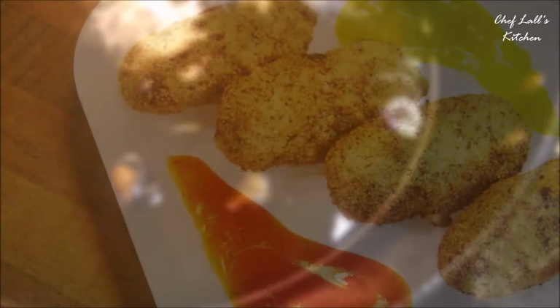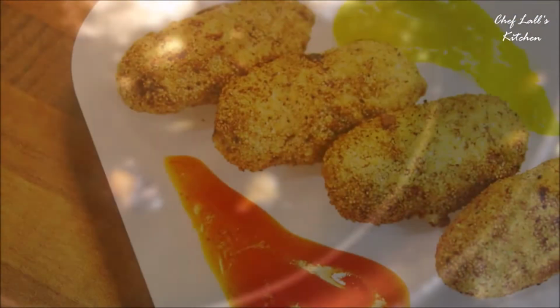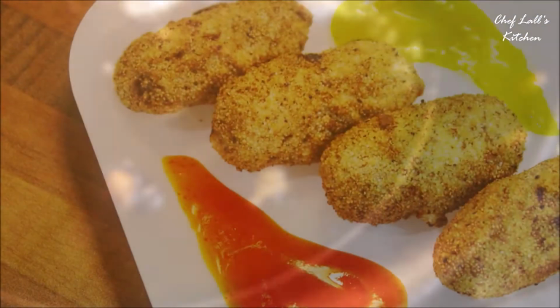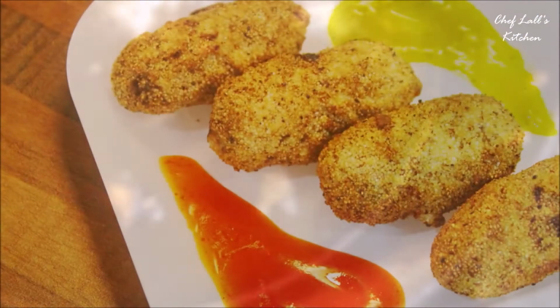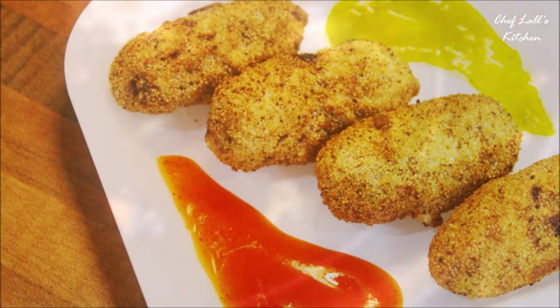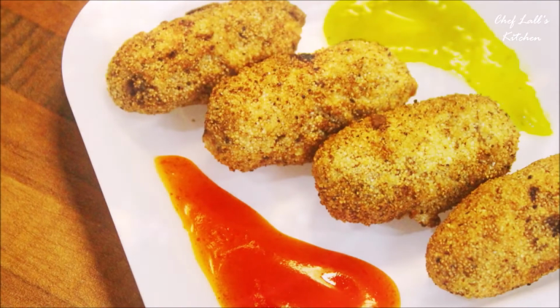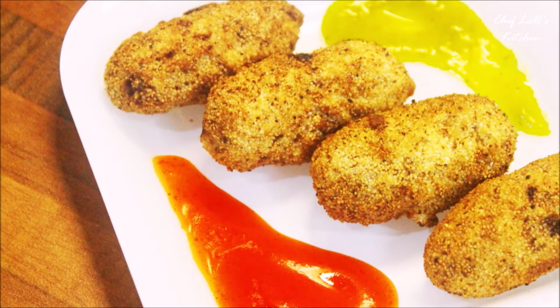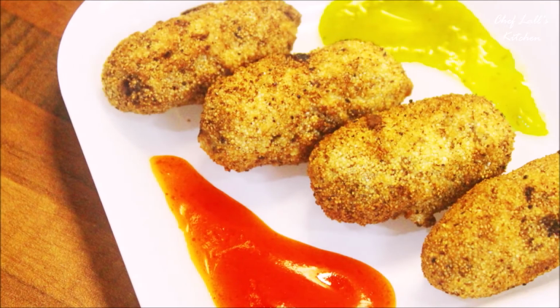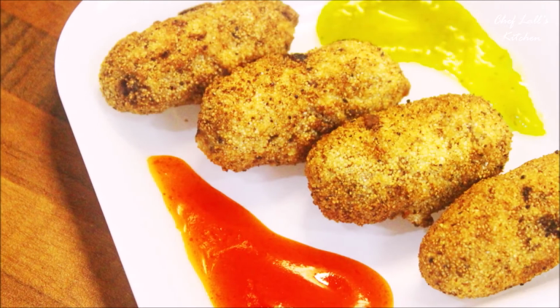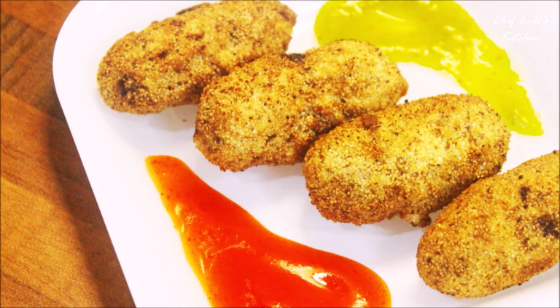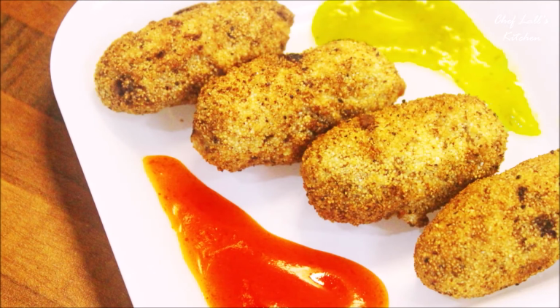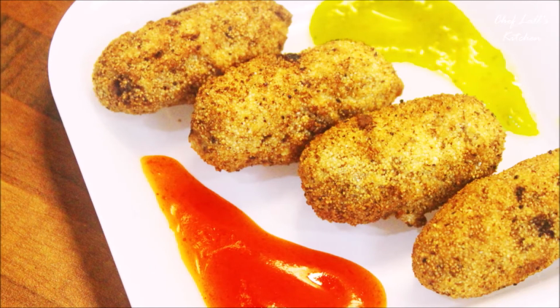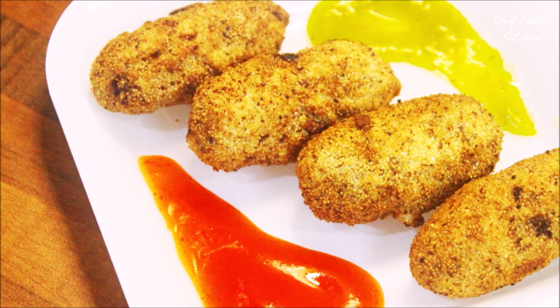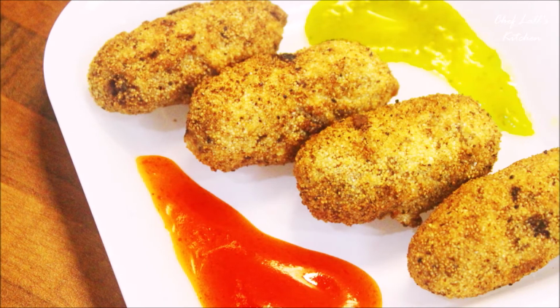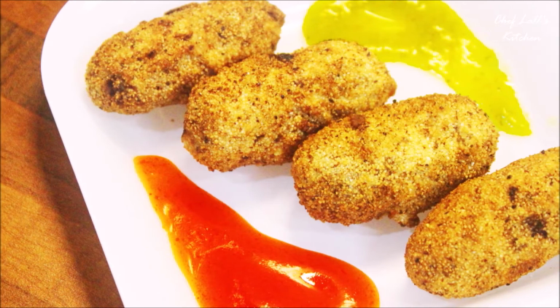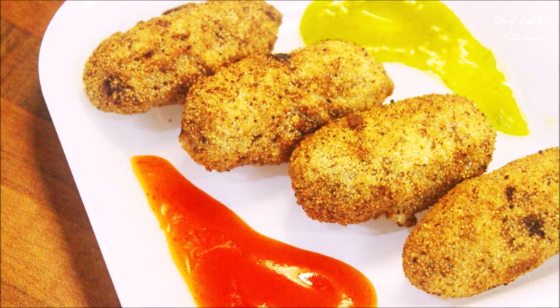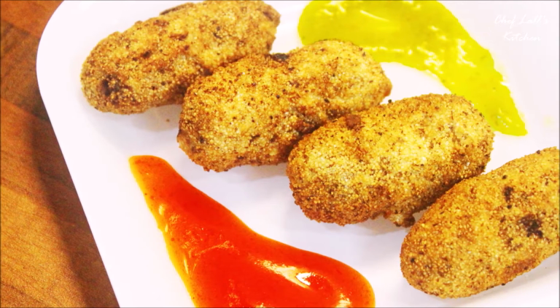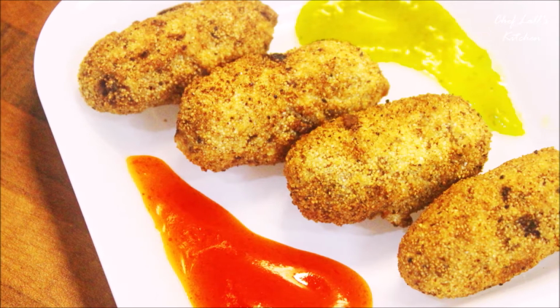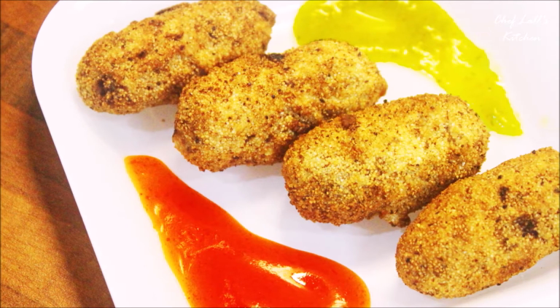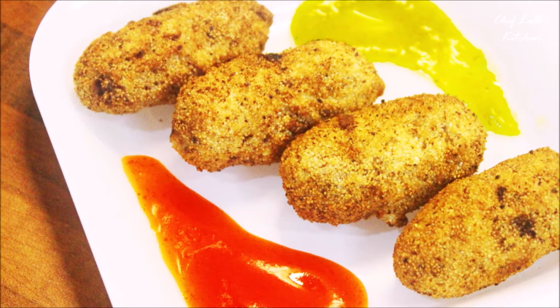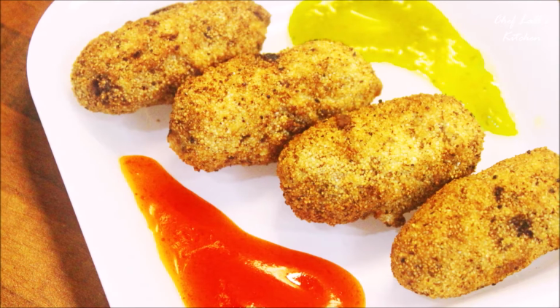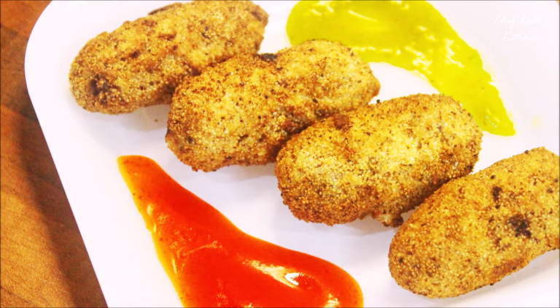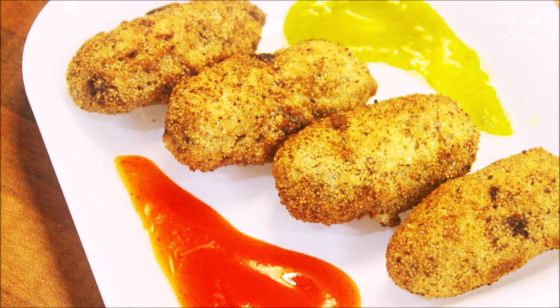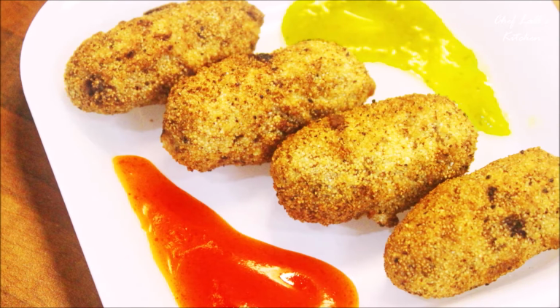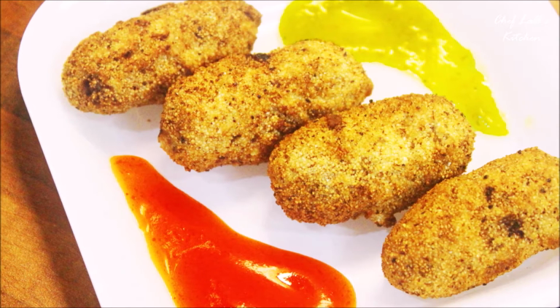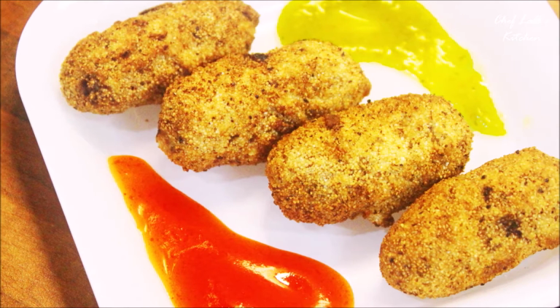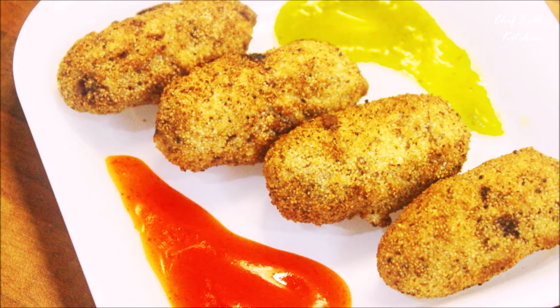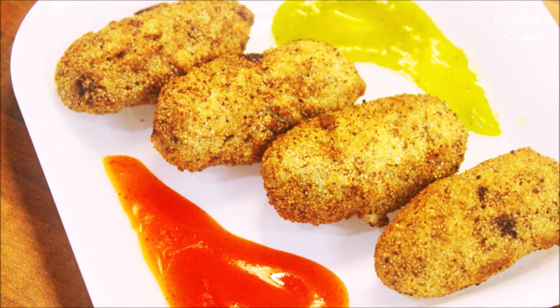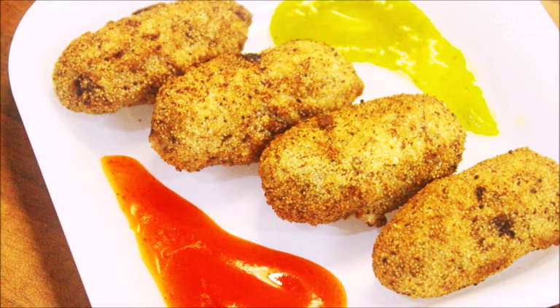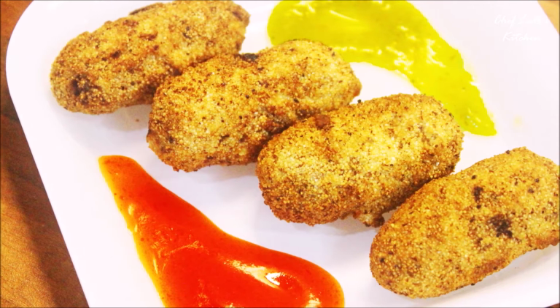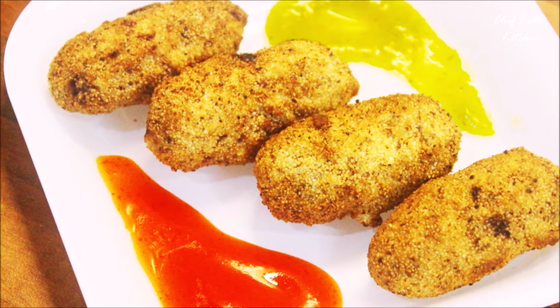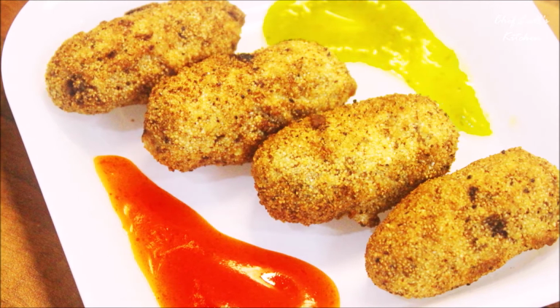And that's it — the veg cutlet! Do try this at home and share your experience in the comment section below.